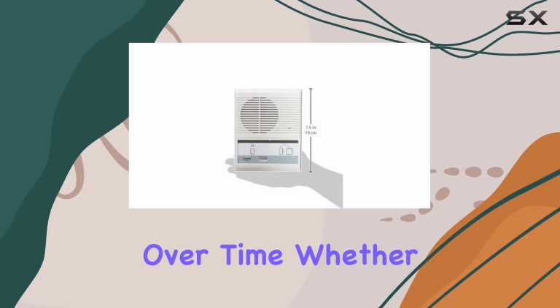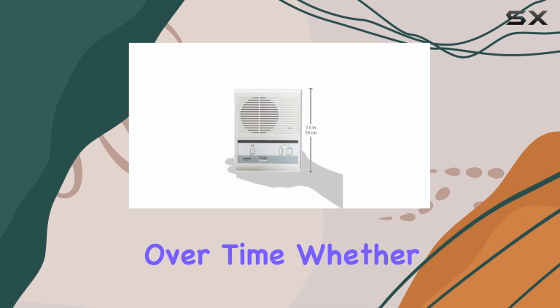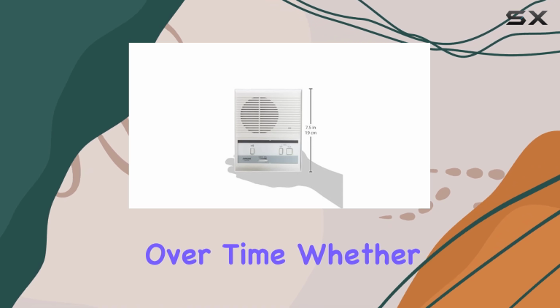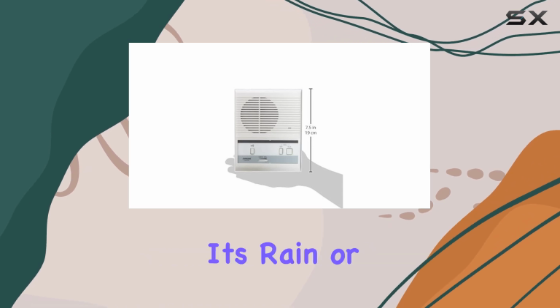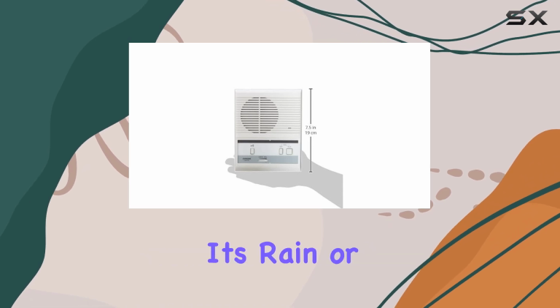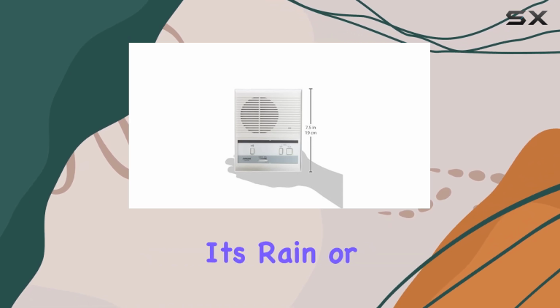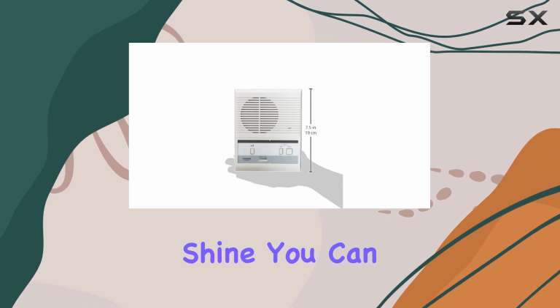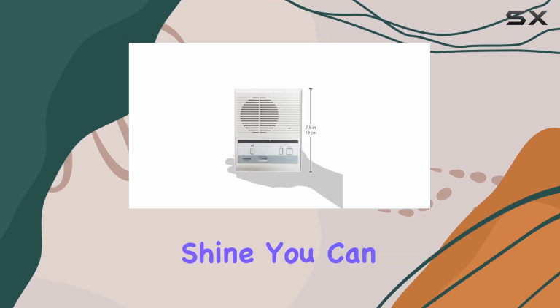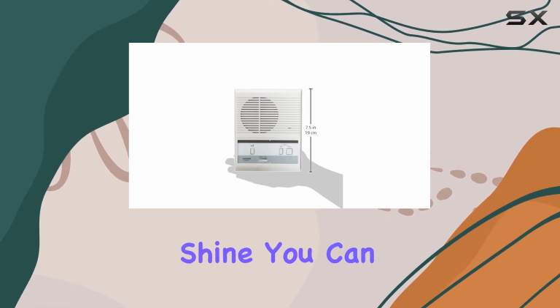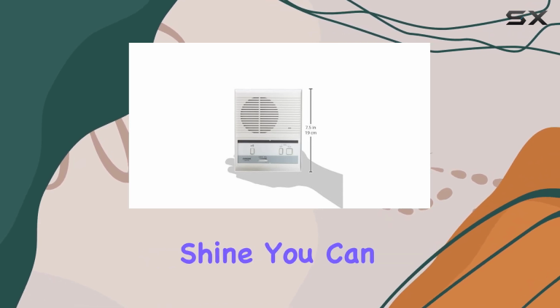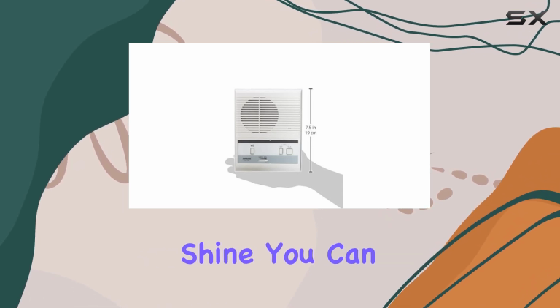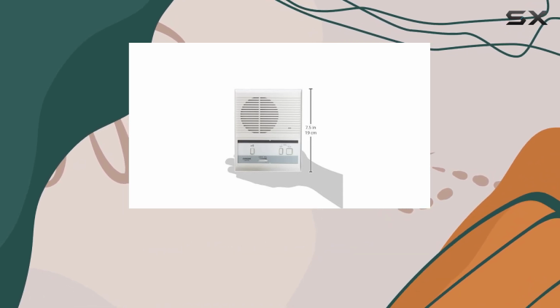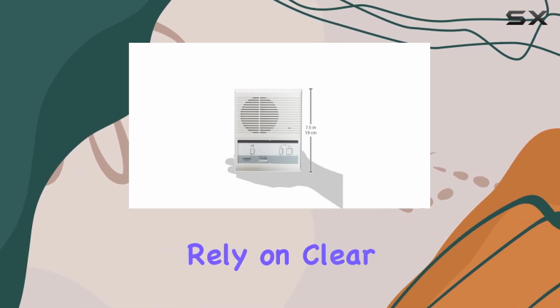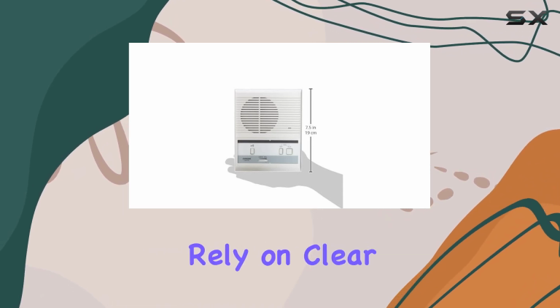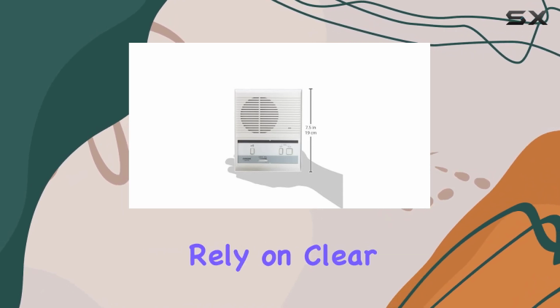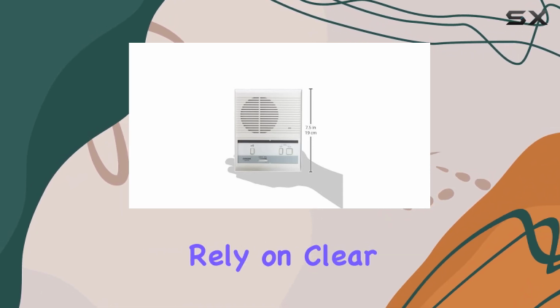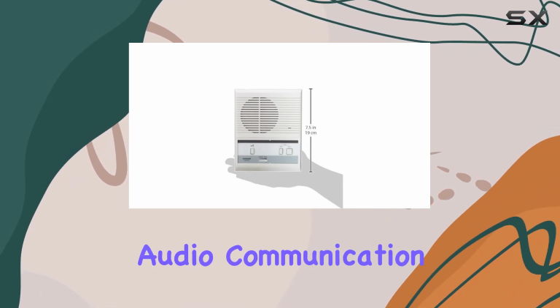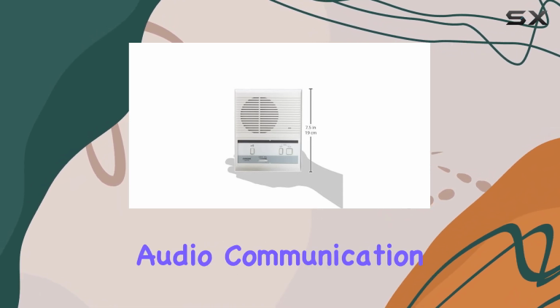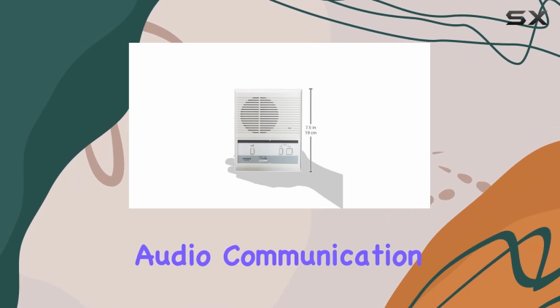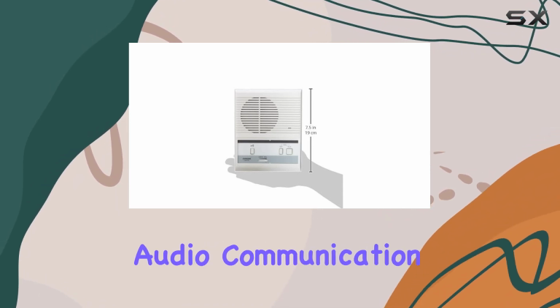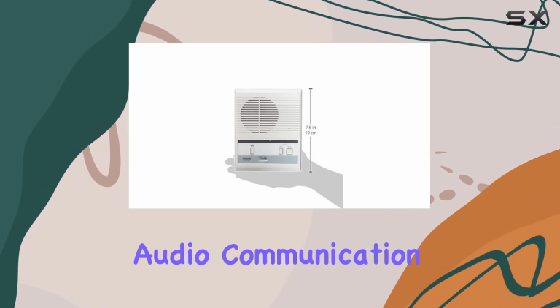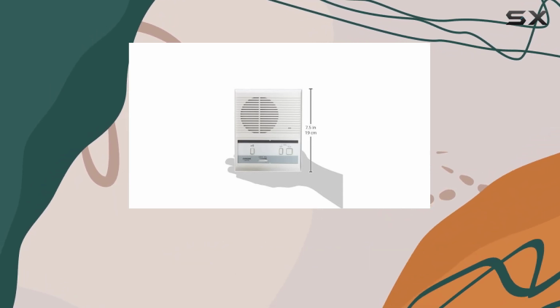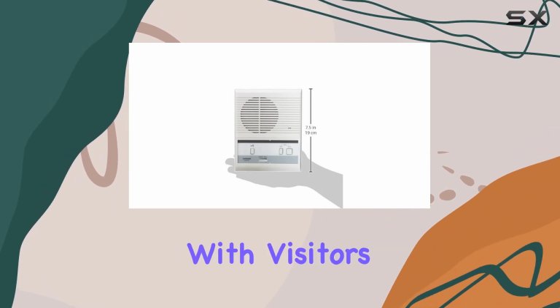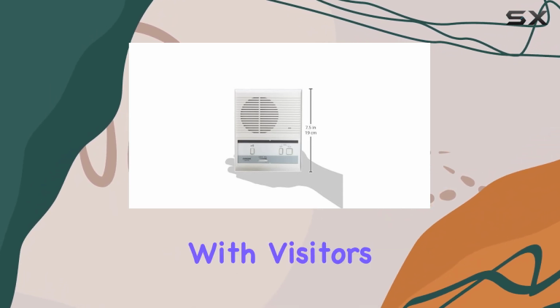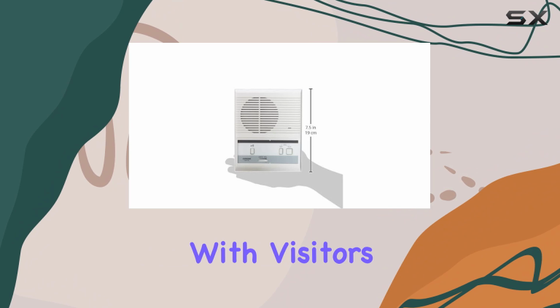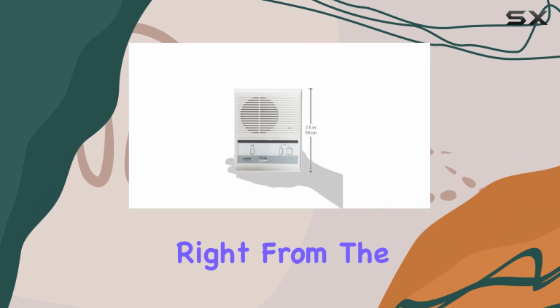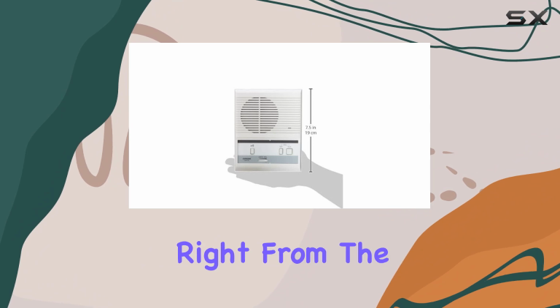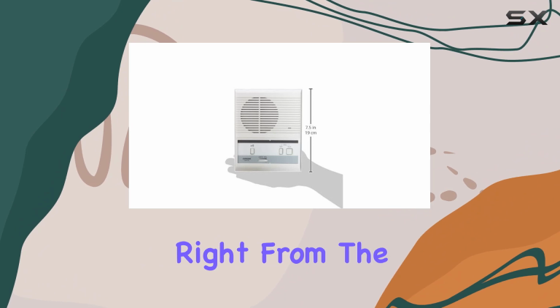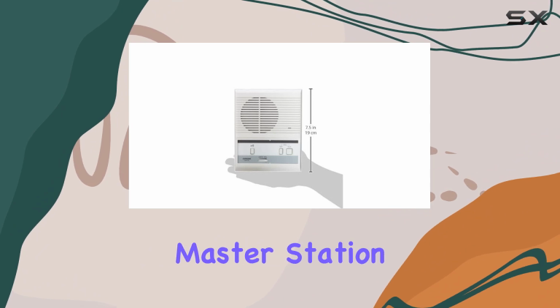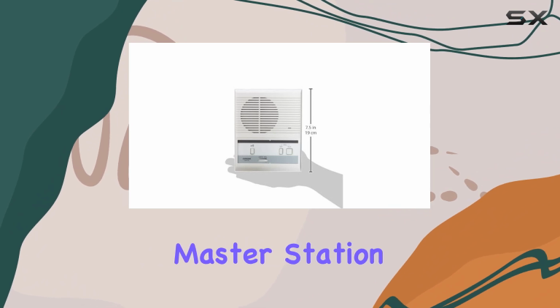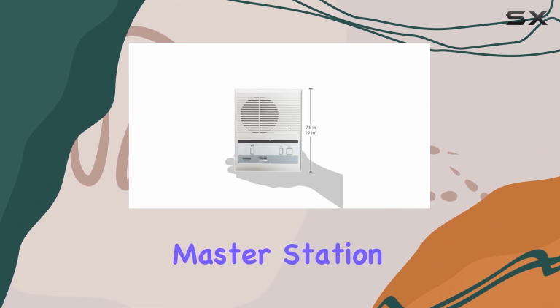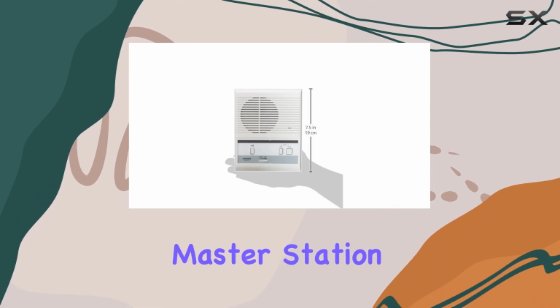Whether it's rain or shine, you can rely on clear audio communication with visitors right from the master station.